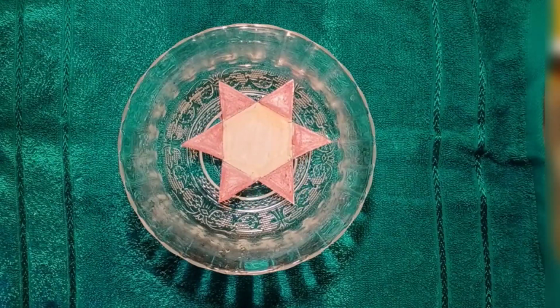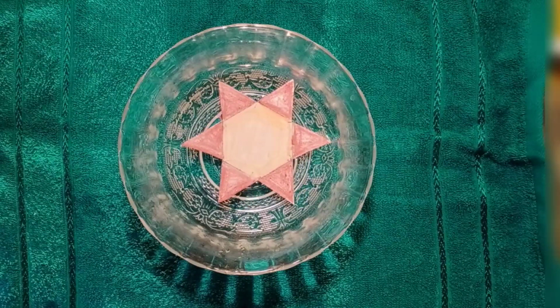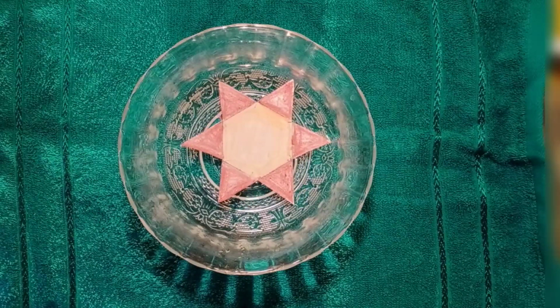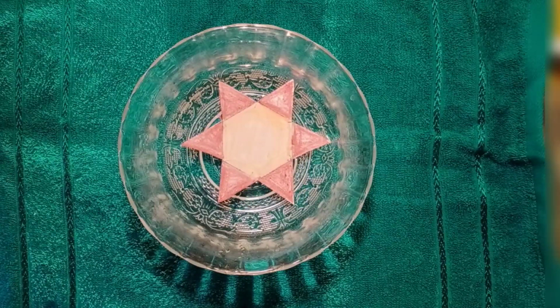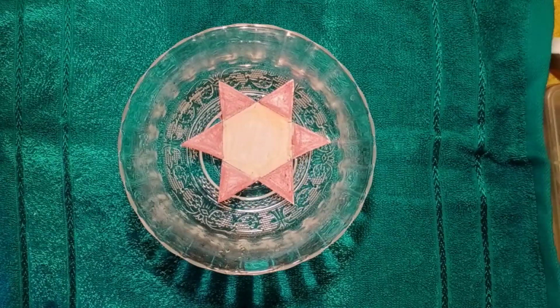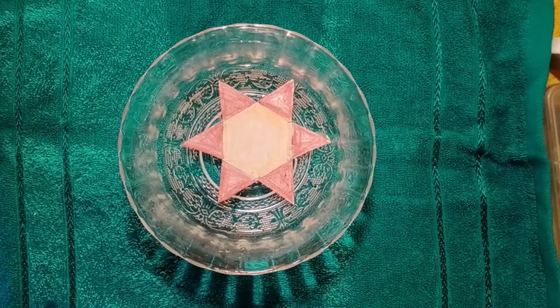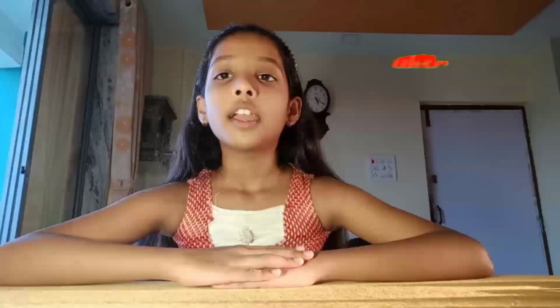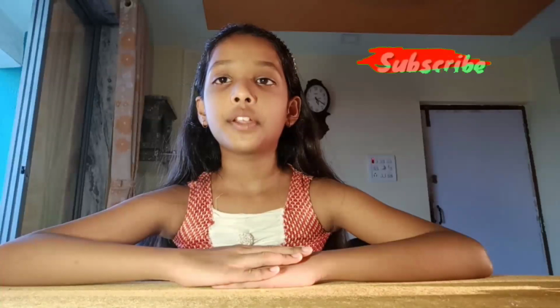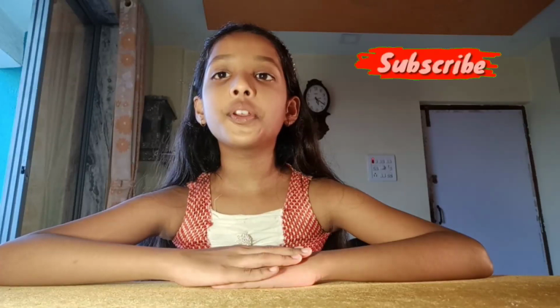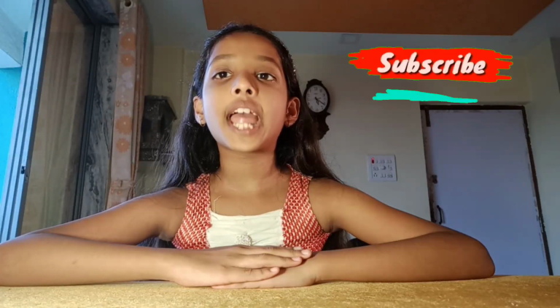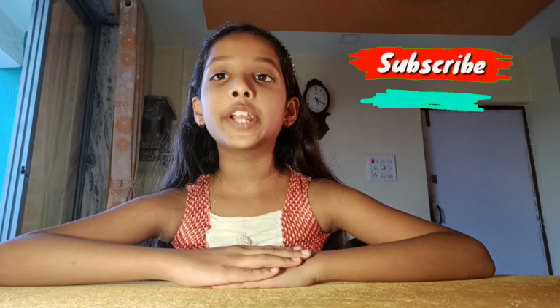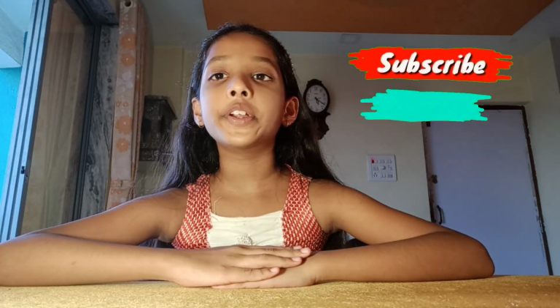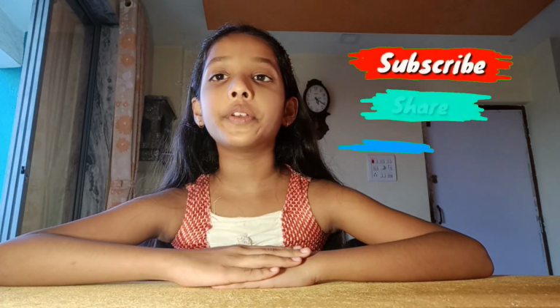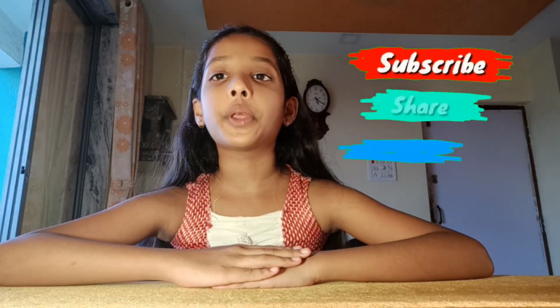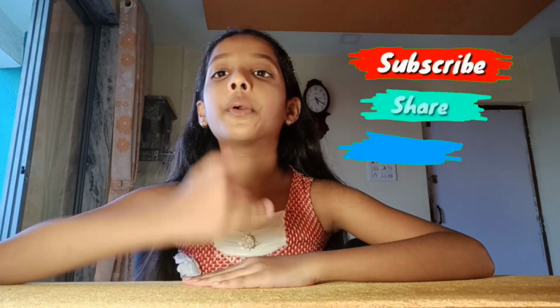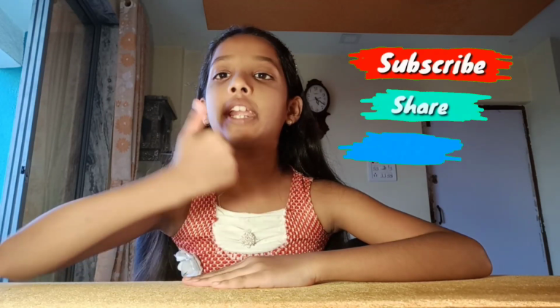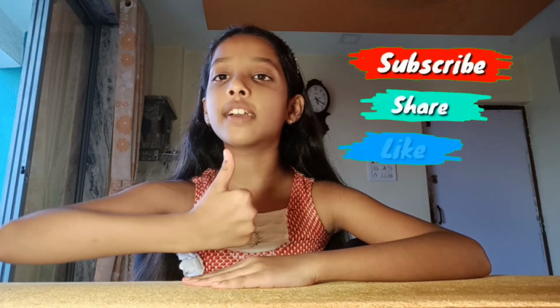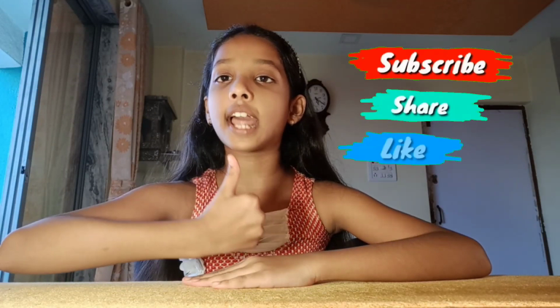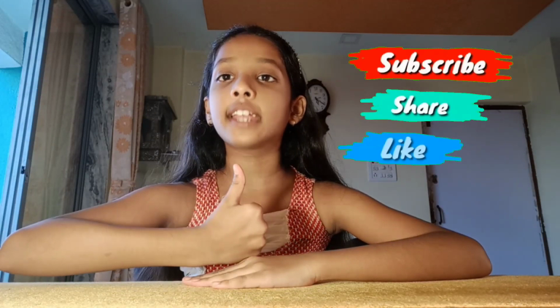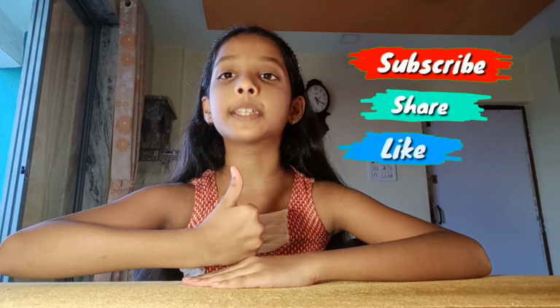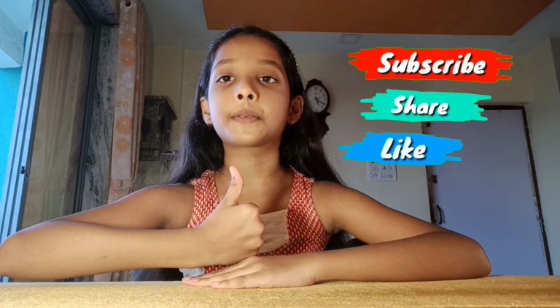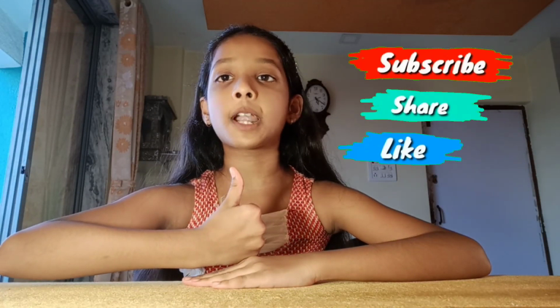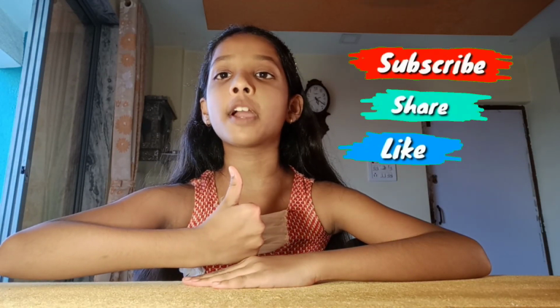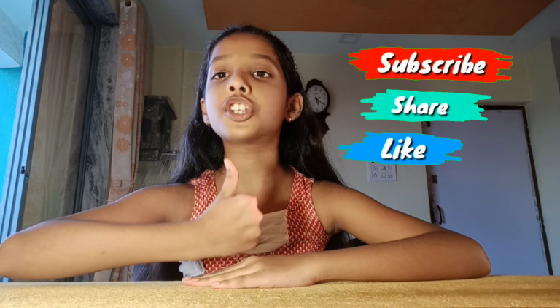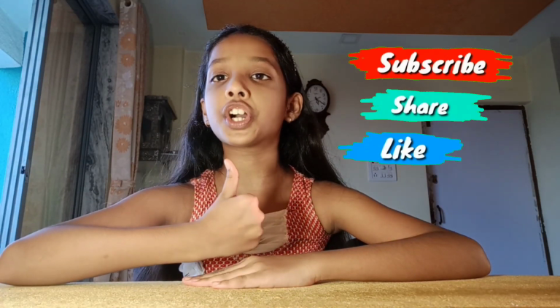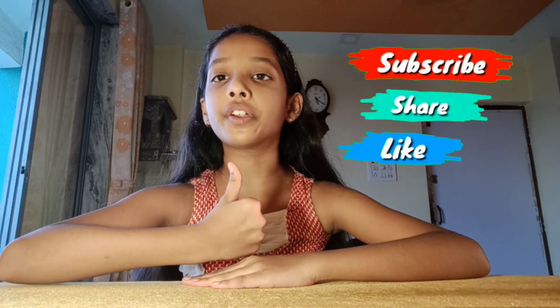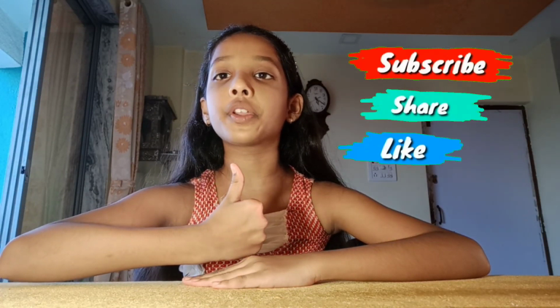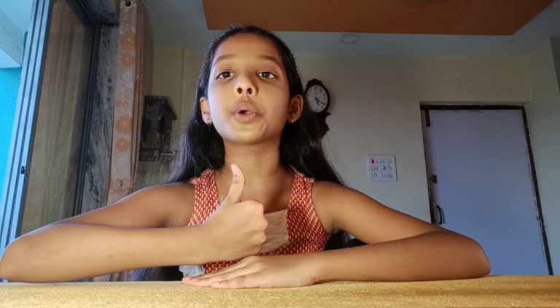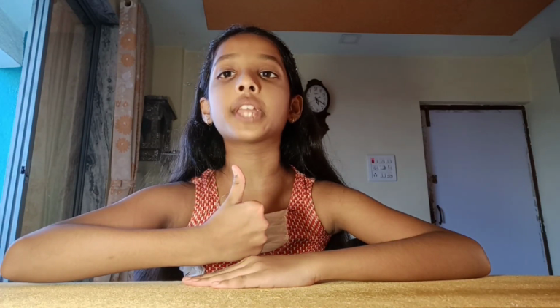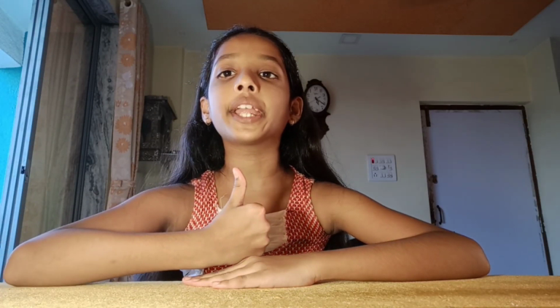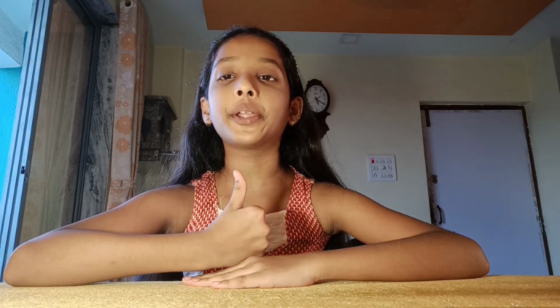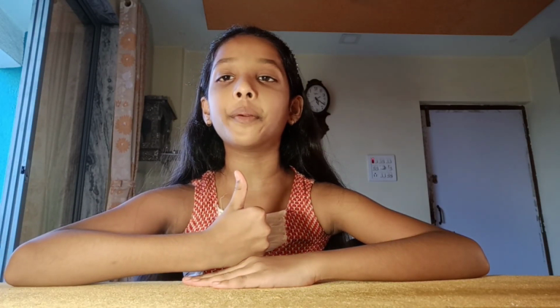If you liked our video, give a like, subscribe, and share our video. Thank you!